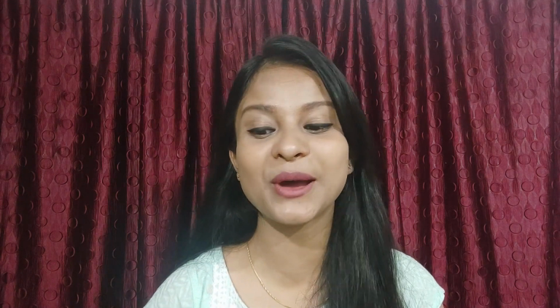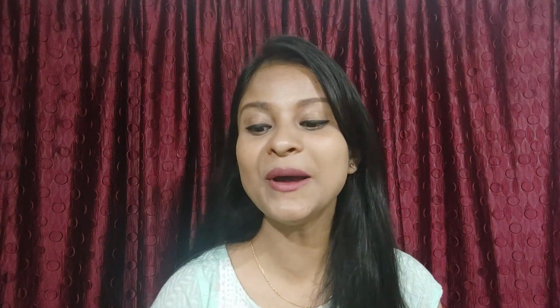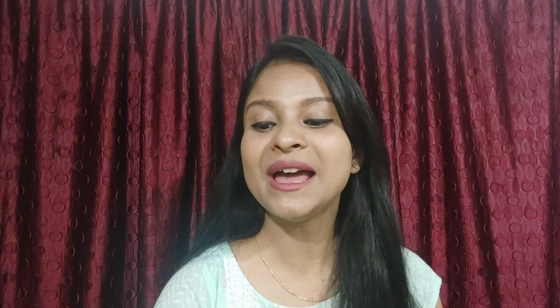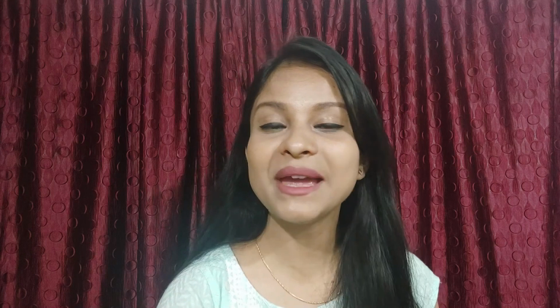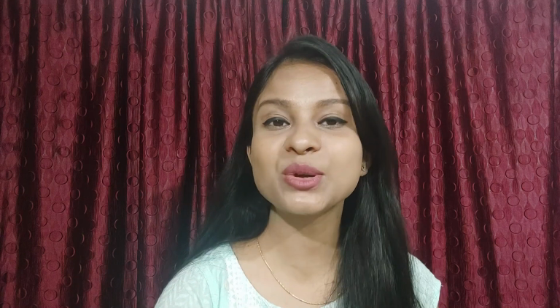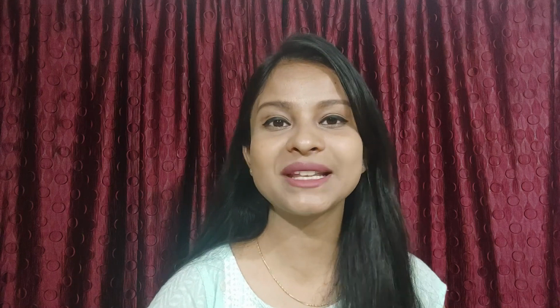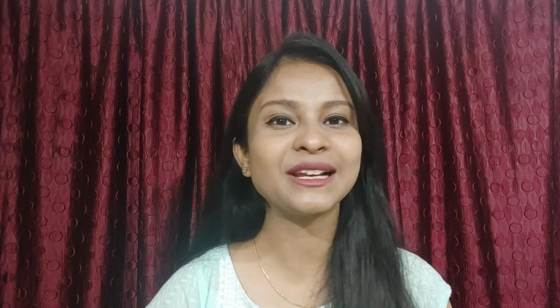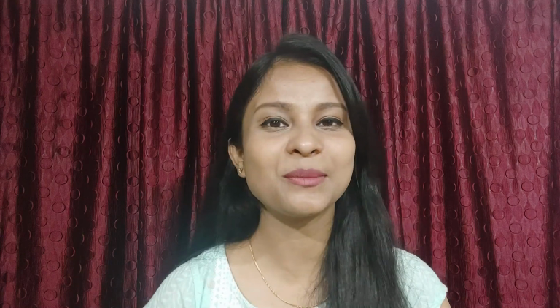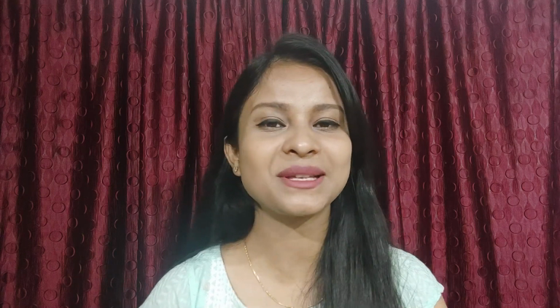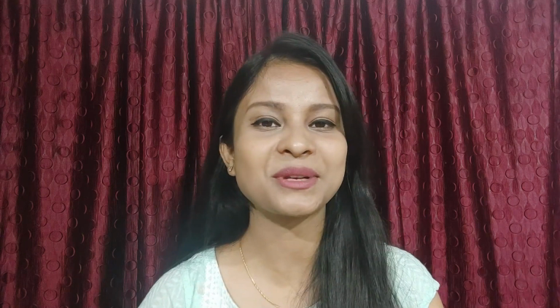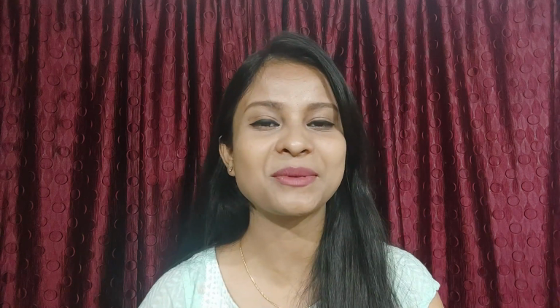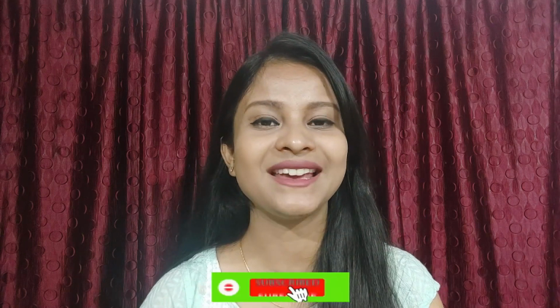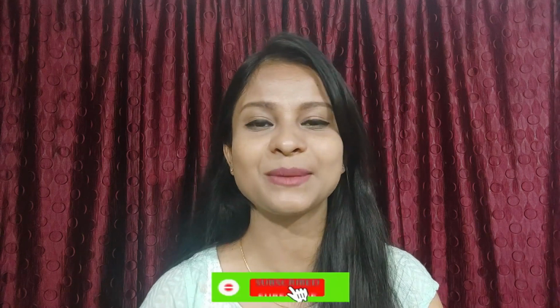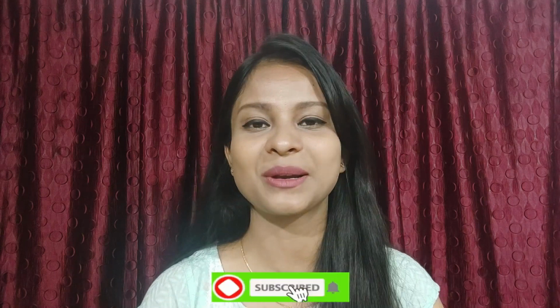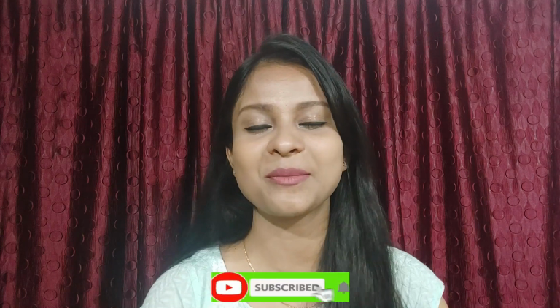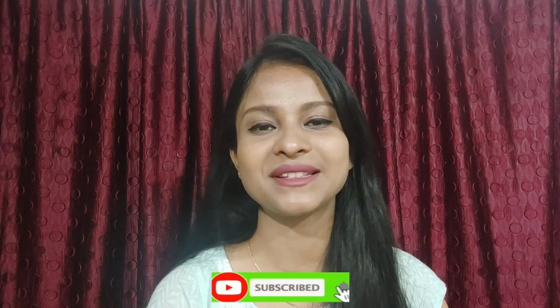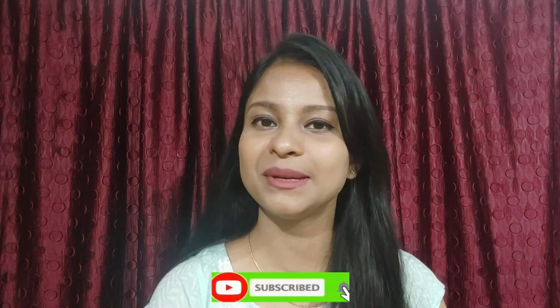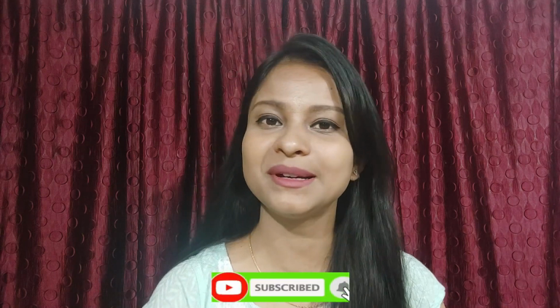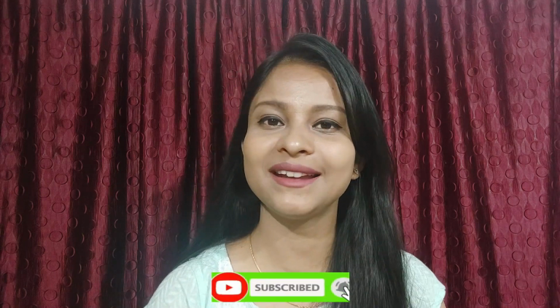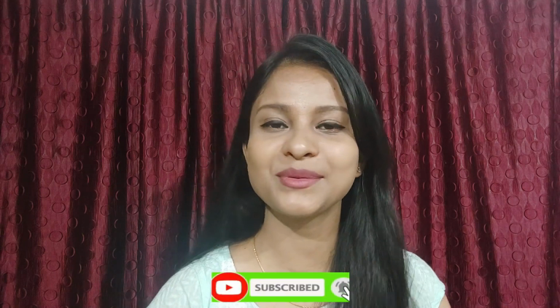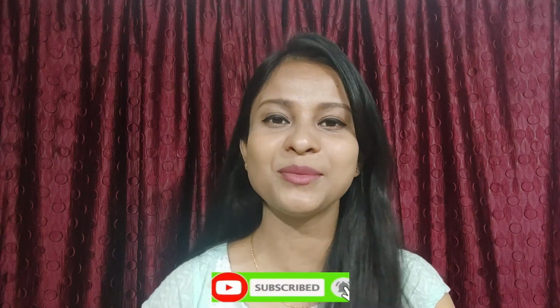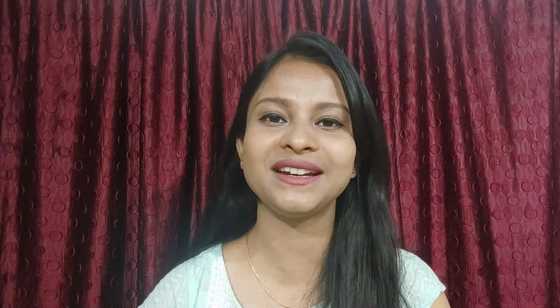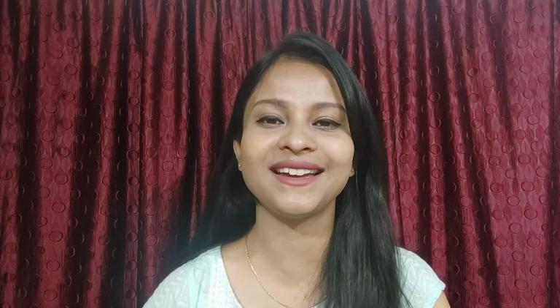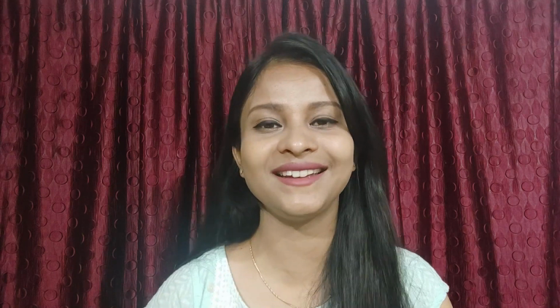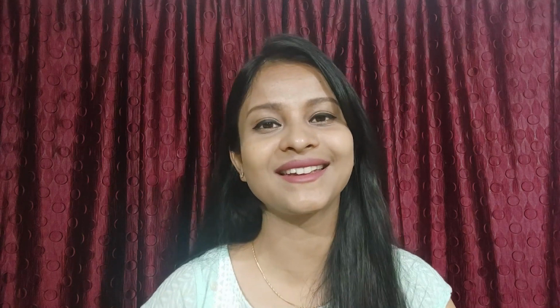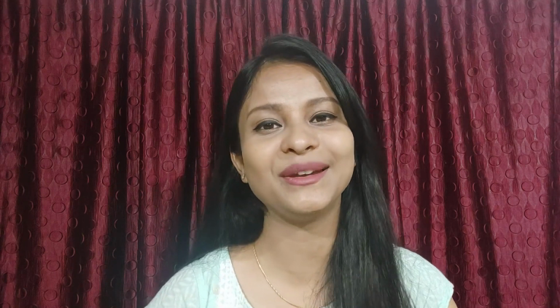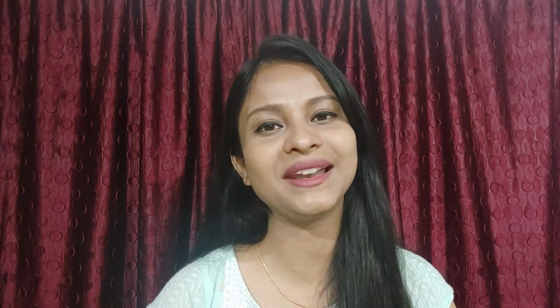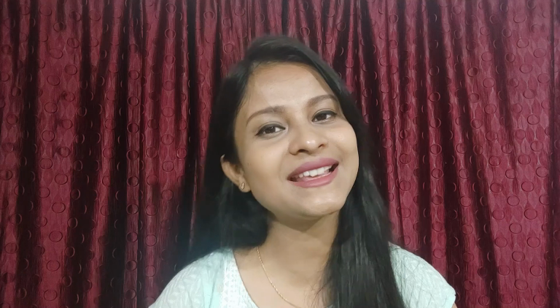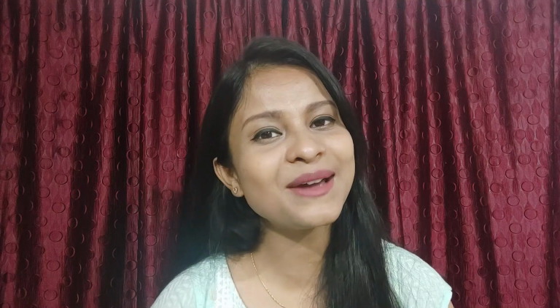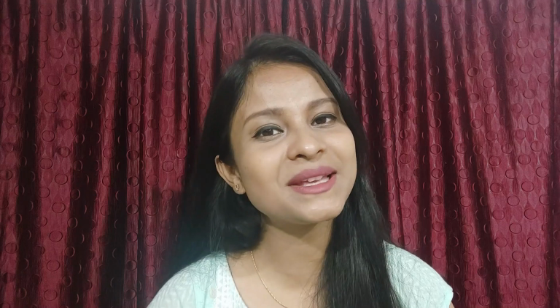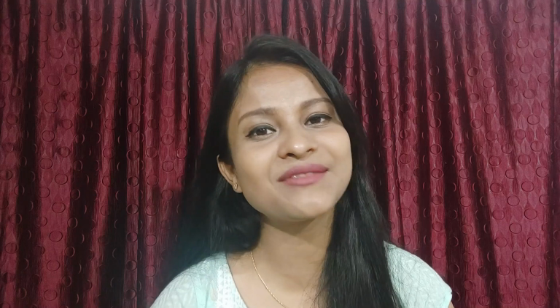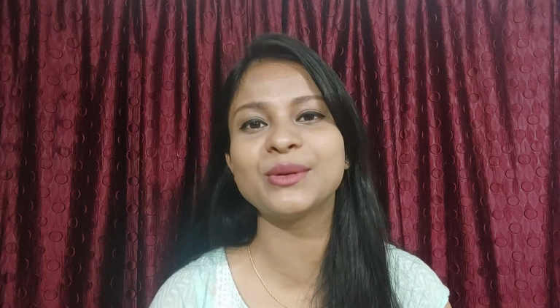Make sure that my channel is subscribed and hit the bell button so that you will get notifications about such amazing videos.